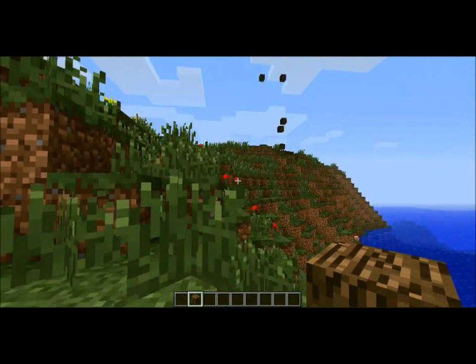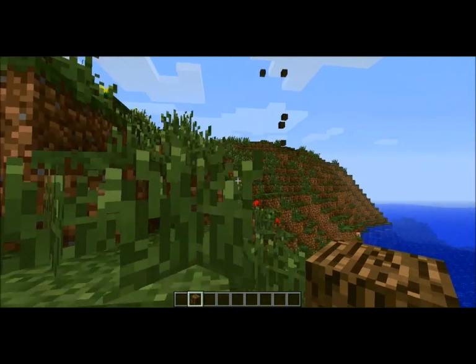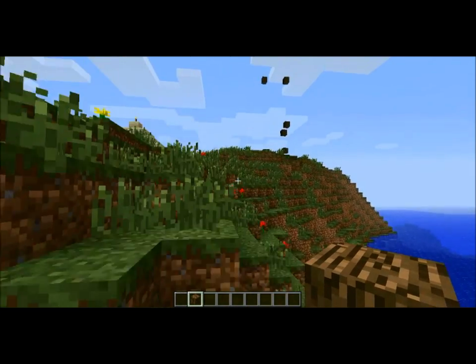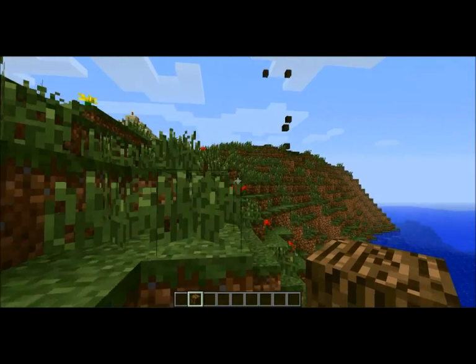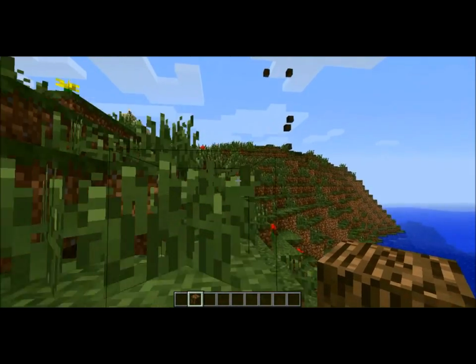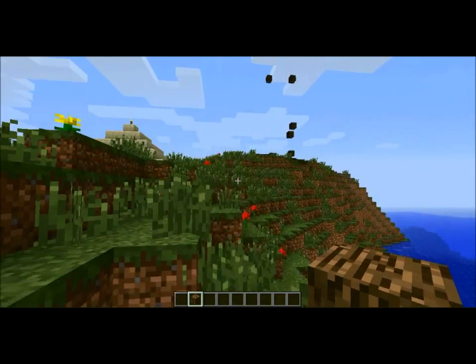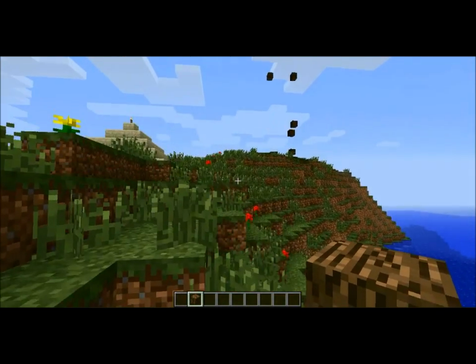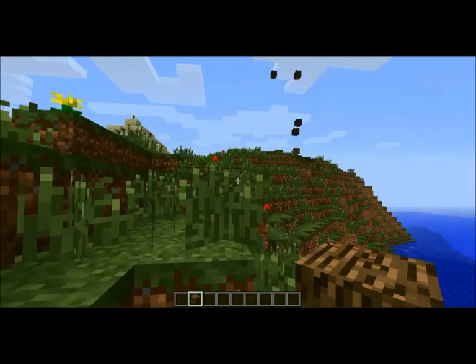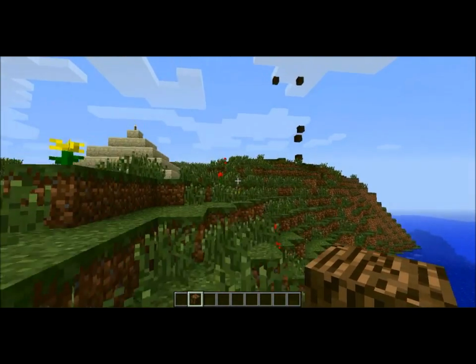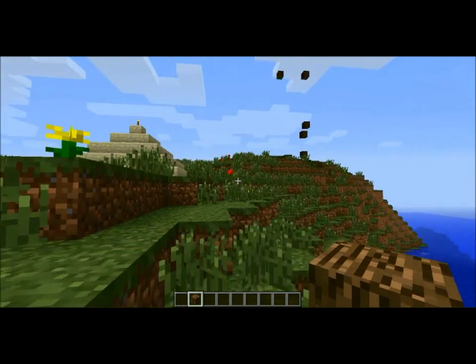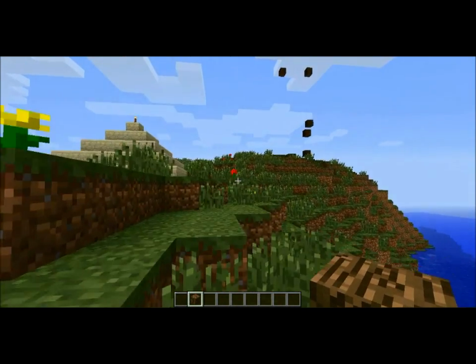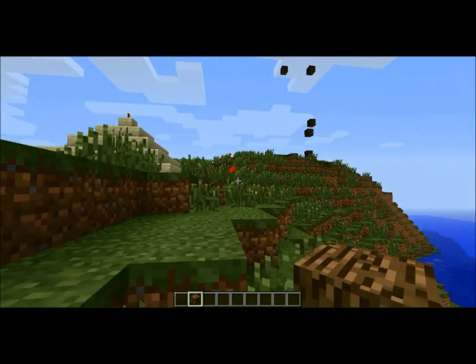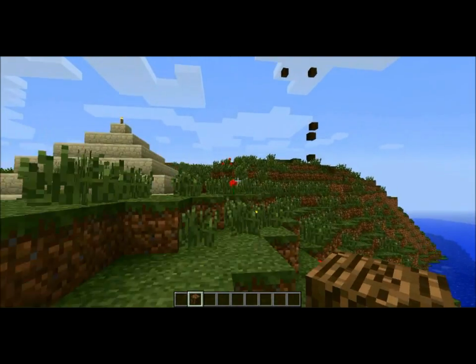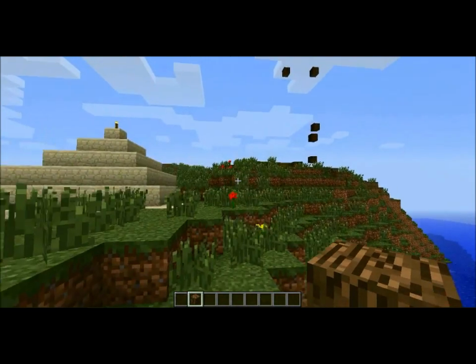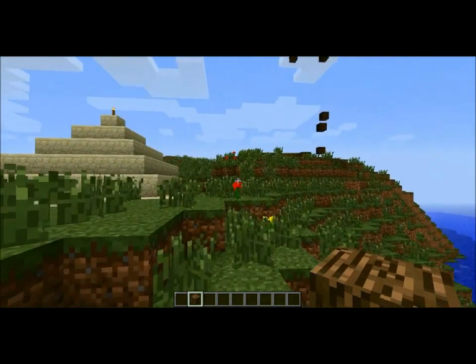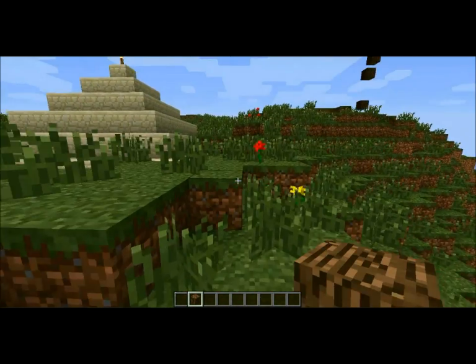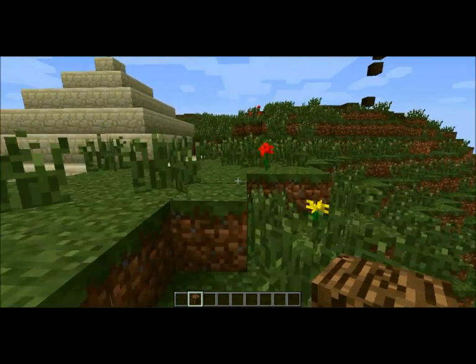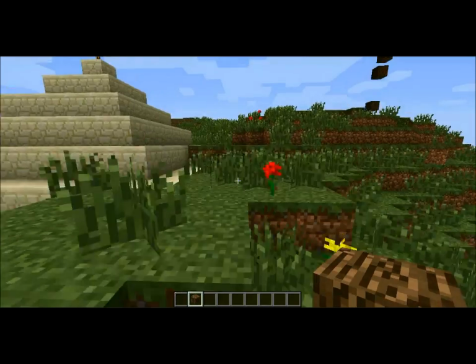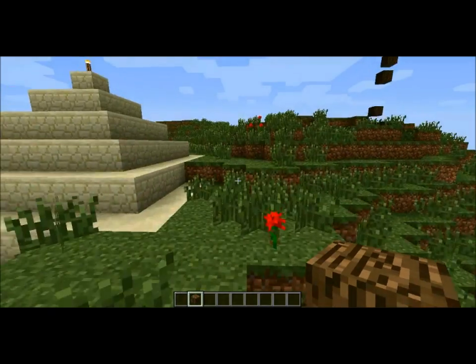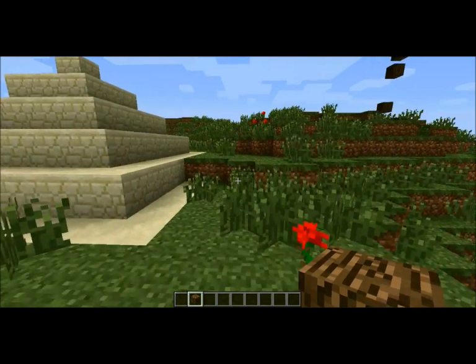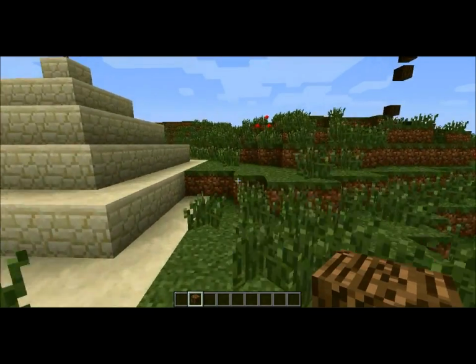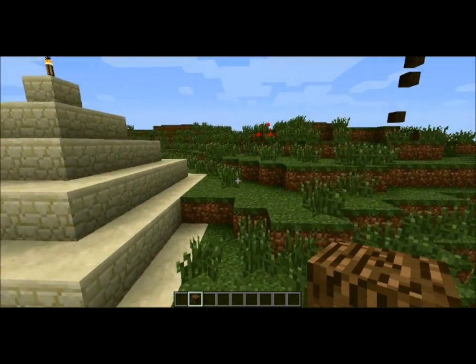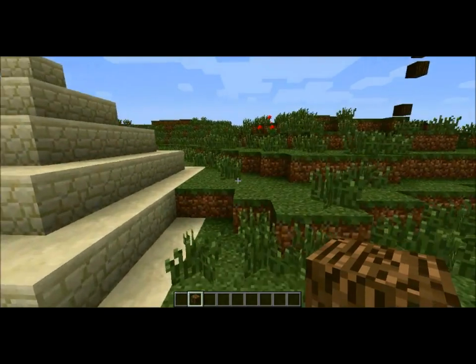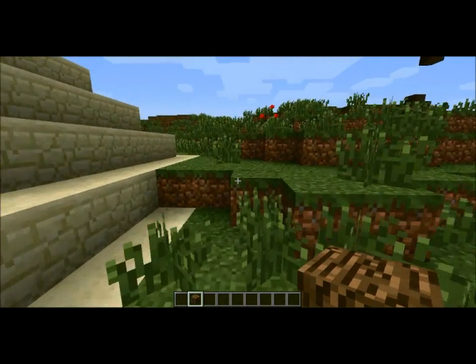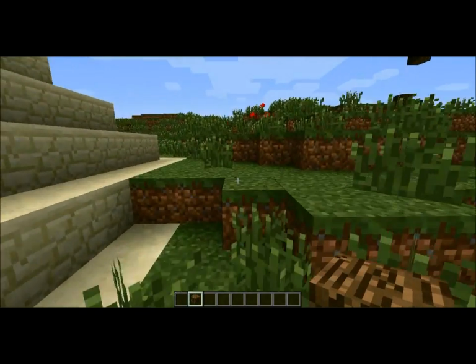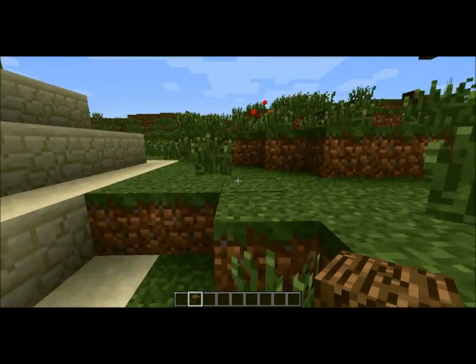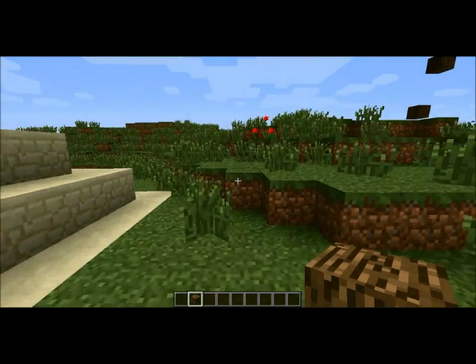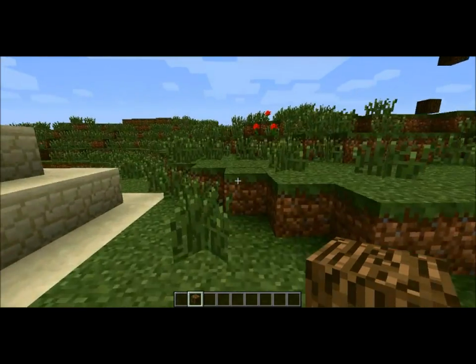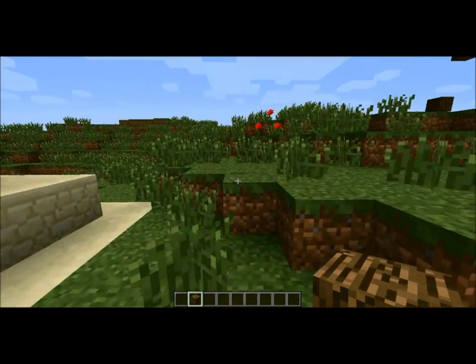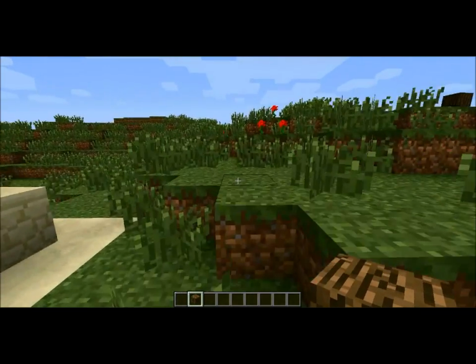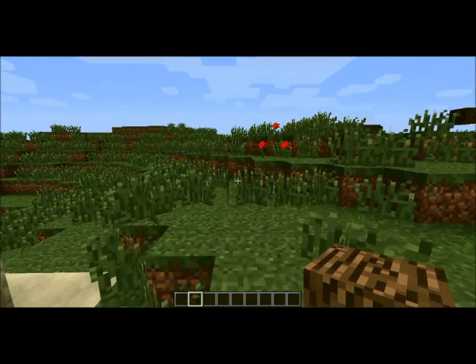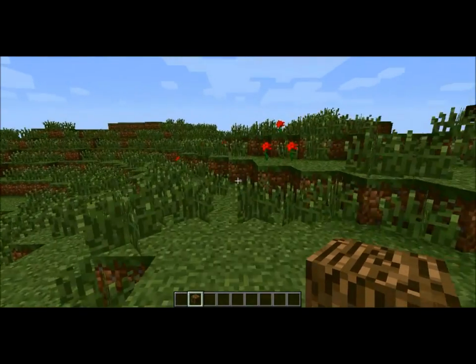We'll travel uphill a little more near our pyramid. We want to have these spaced out — we don't want to have them really close to each other.